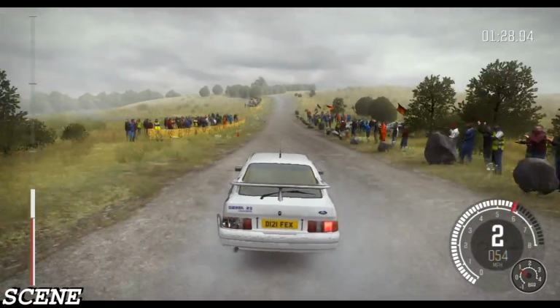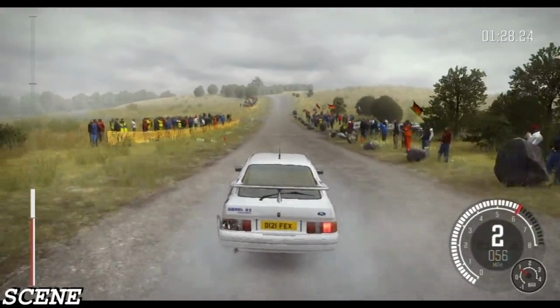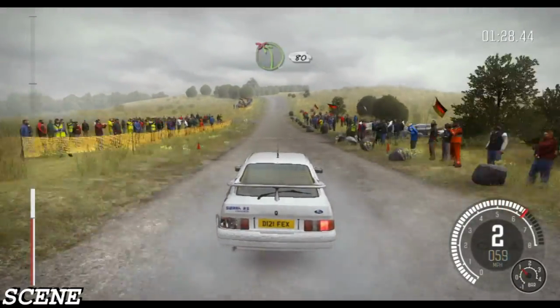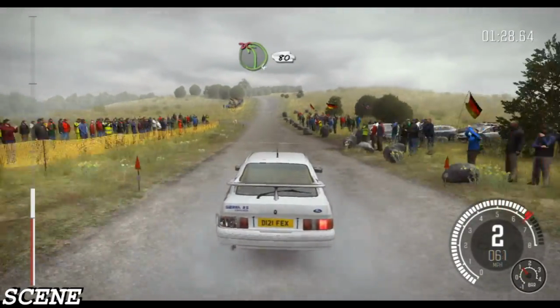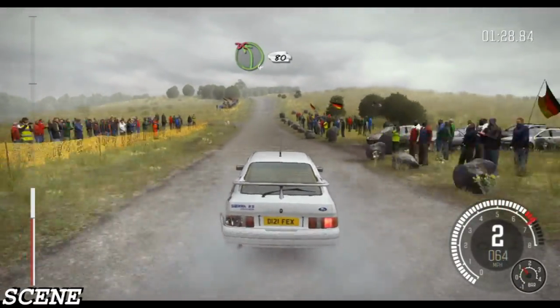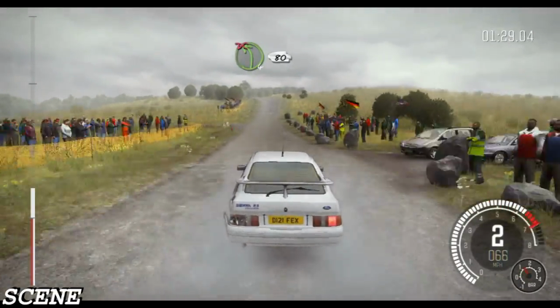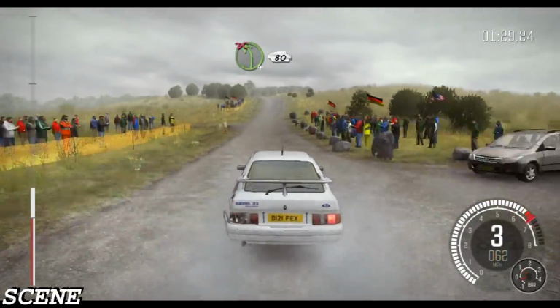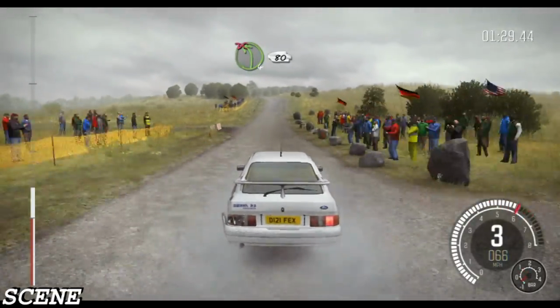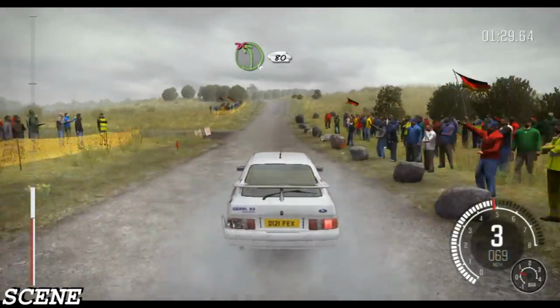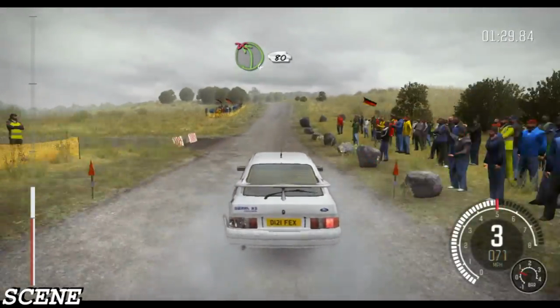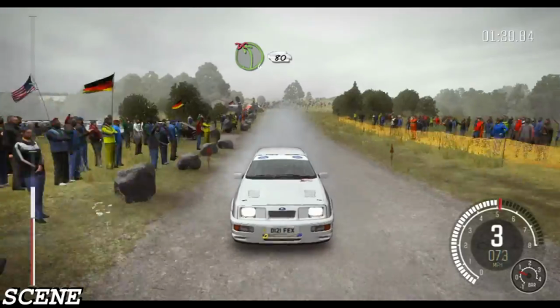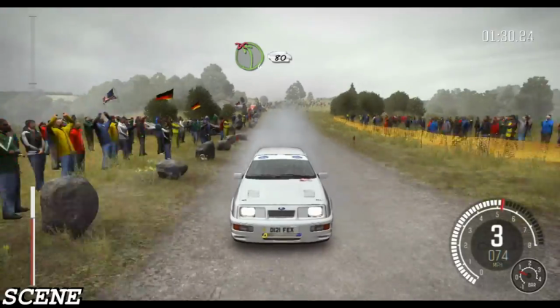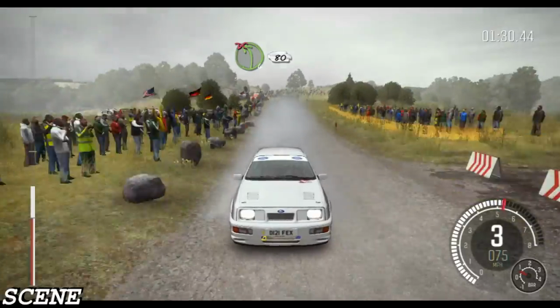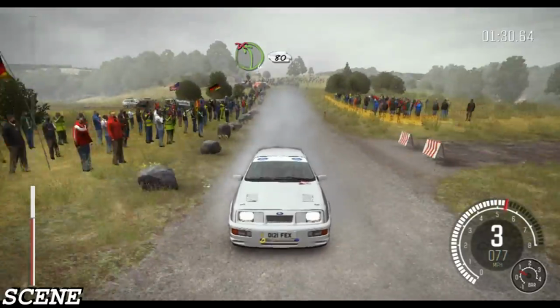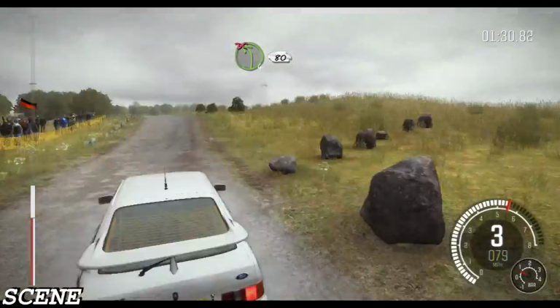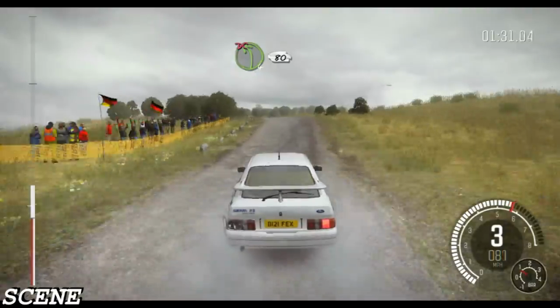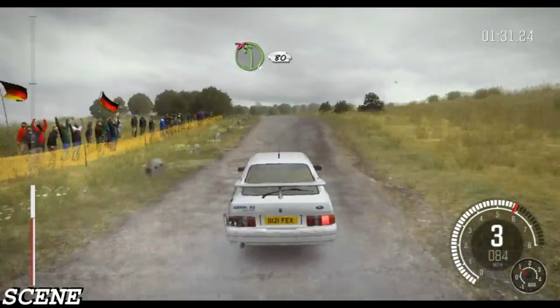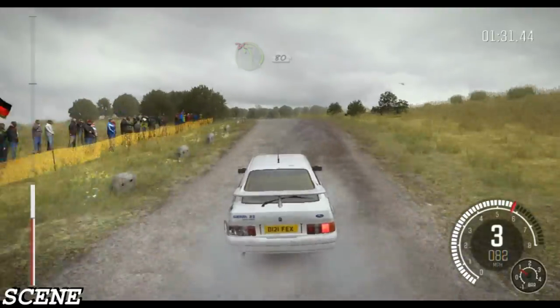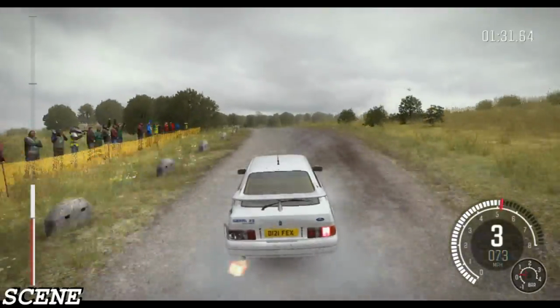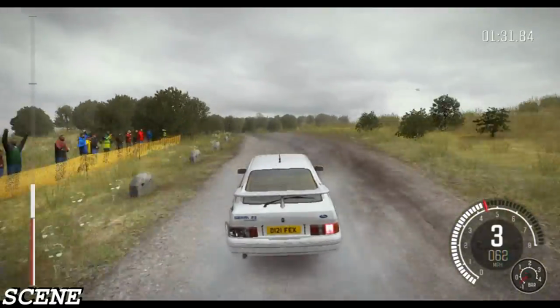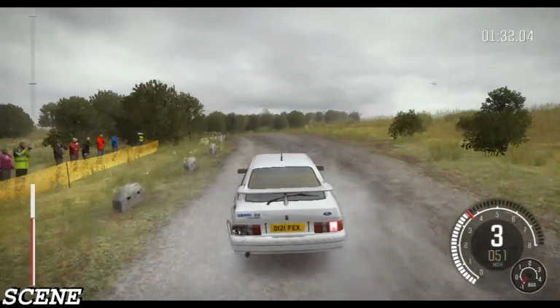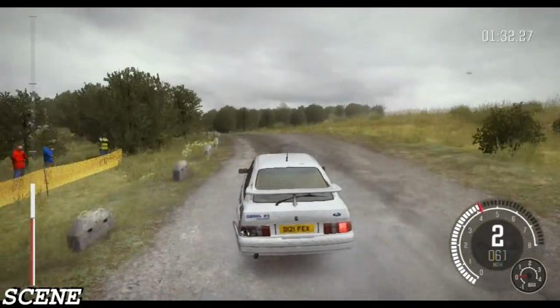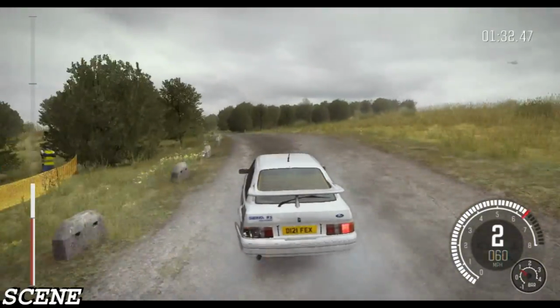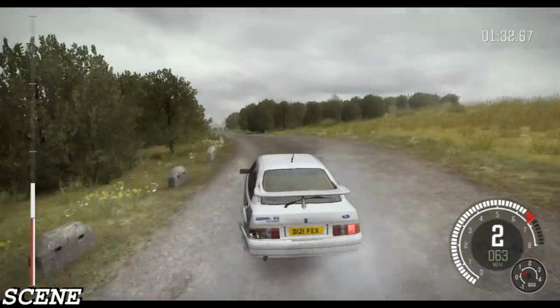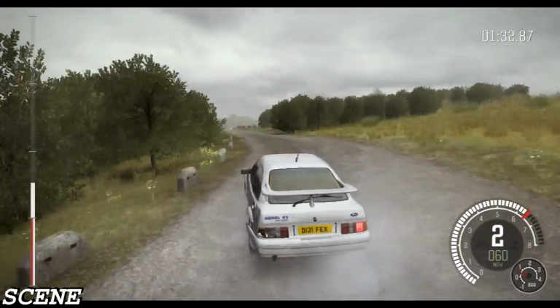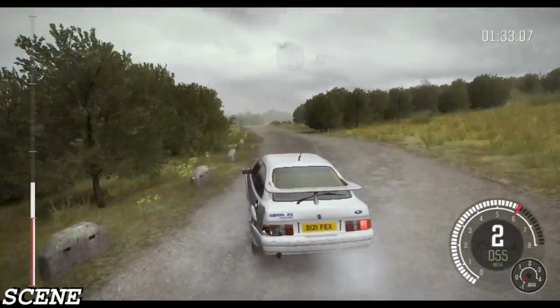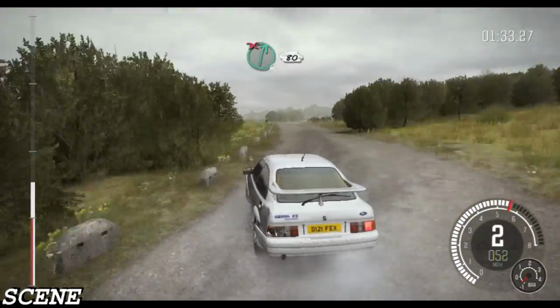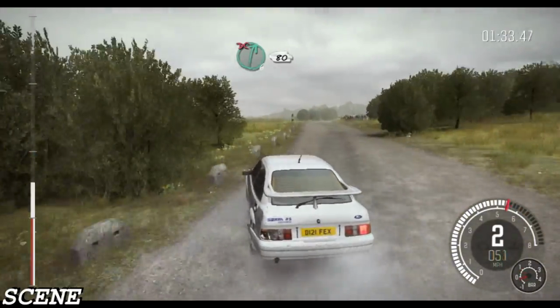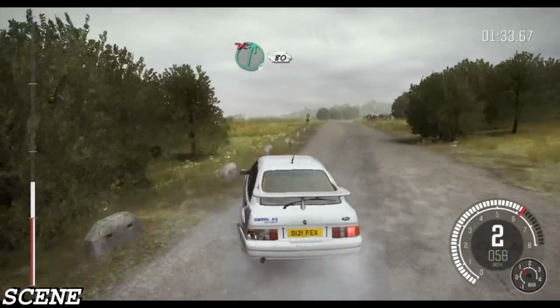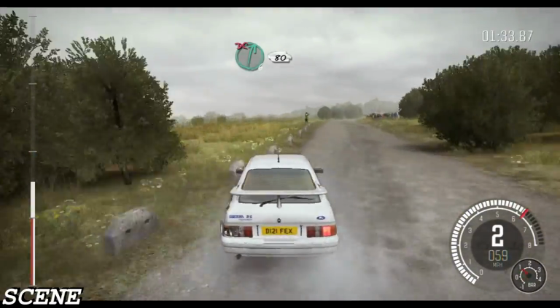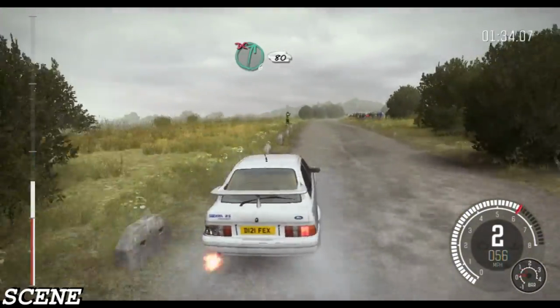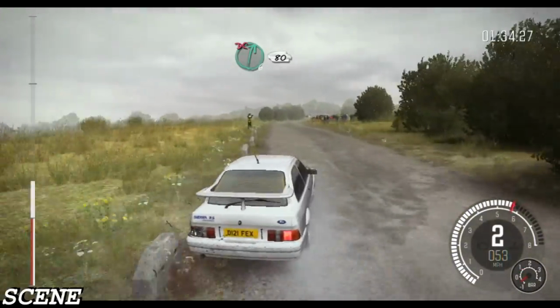Left 4, over crest, don't cut, 80. Right 6, don't cut, 80.